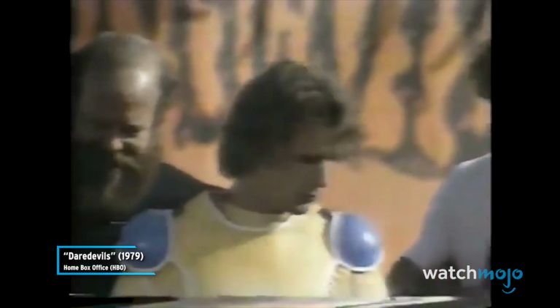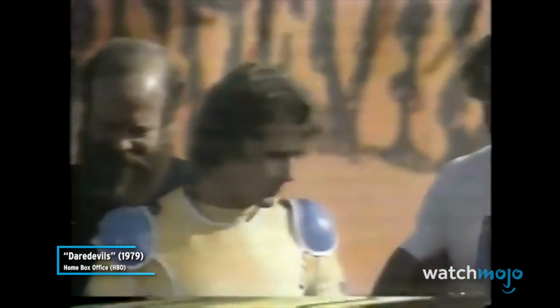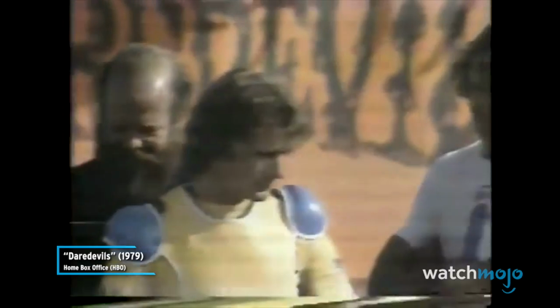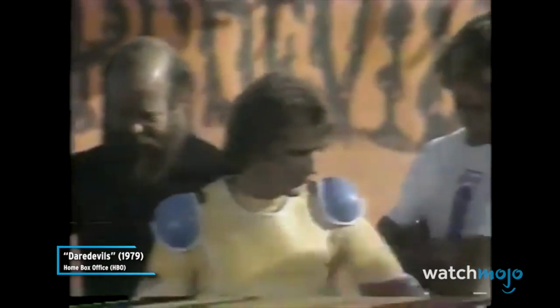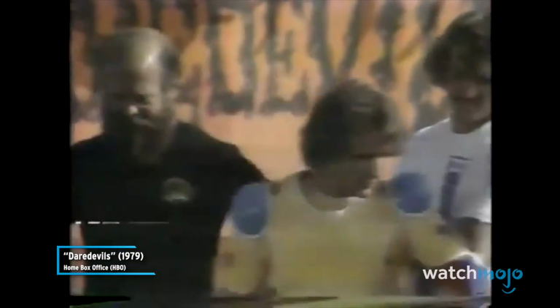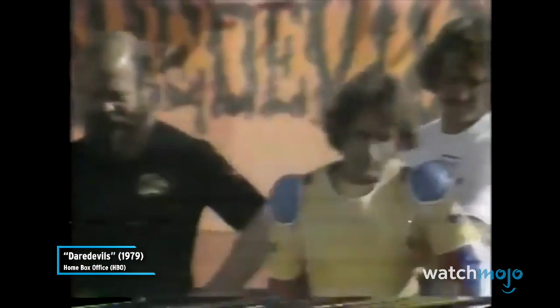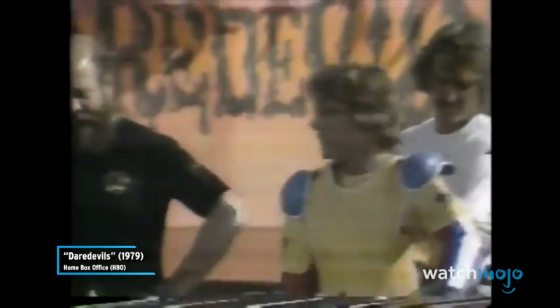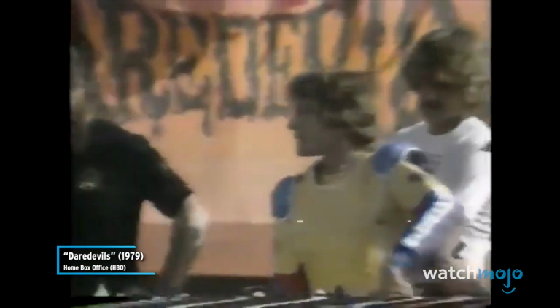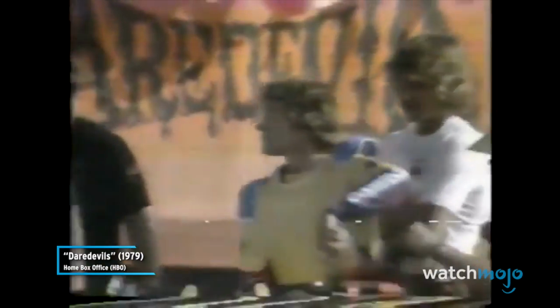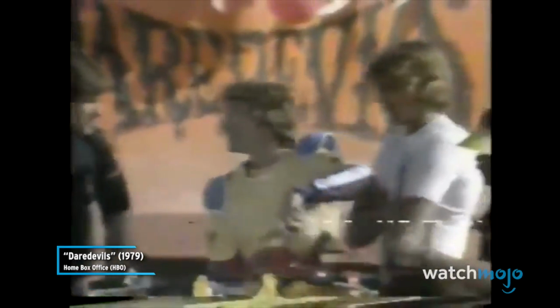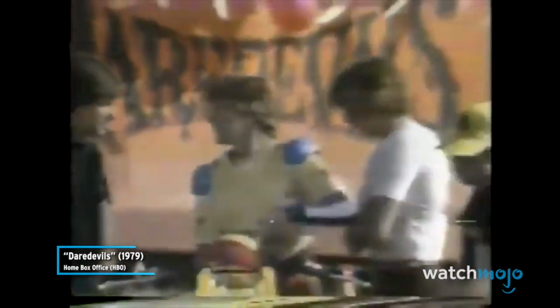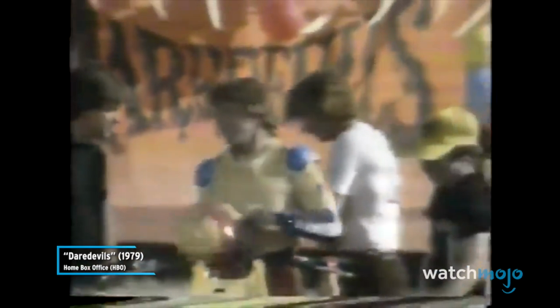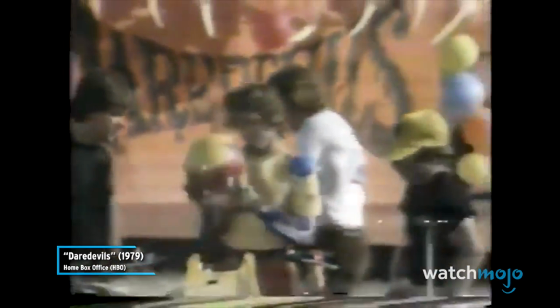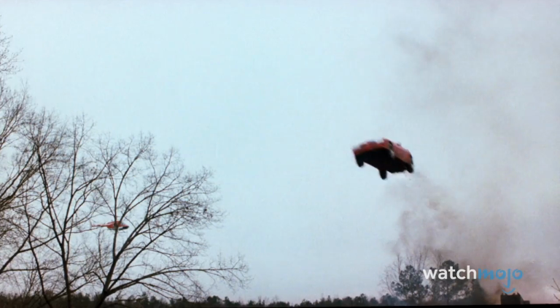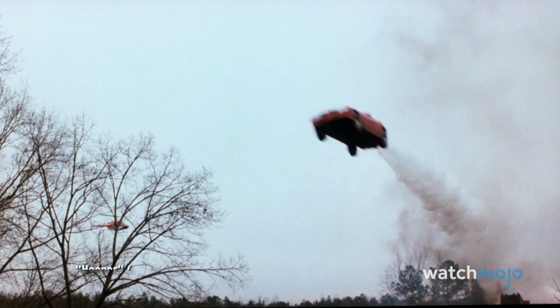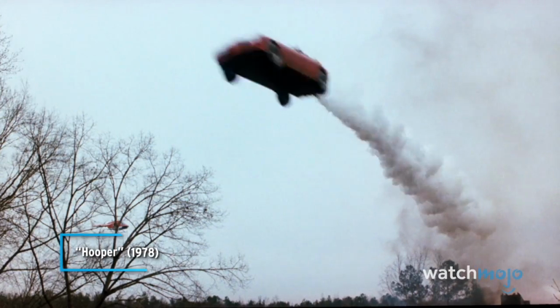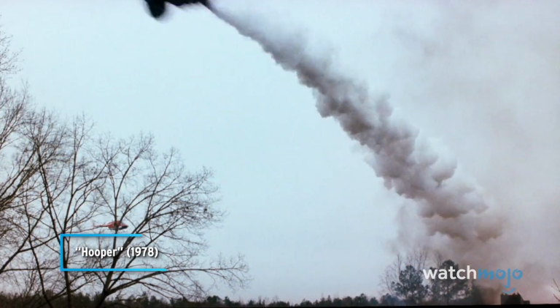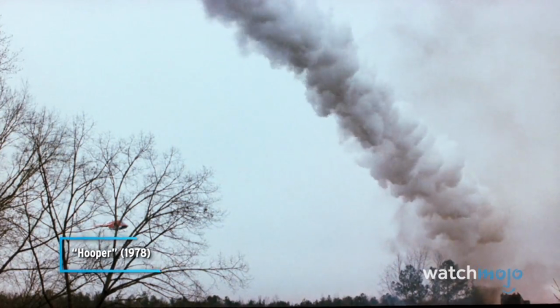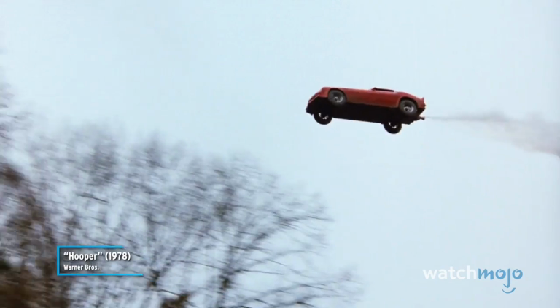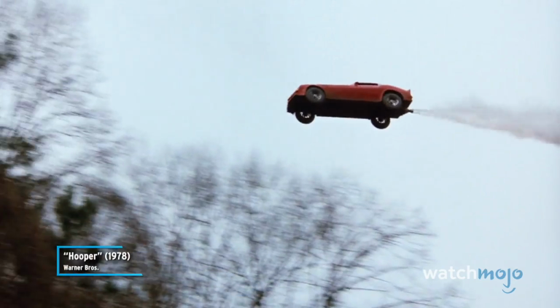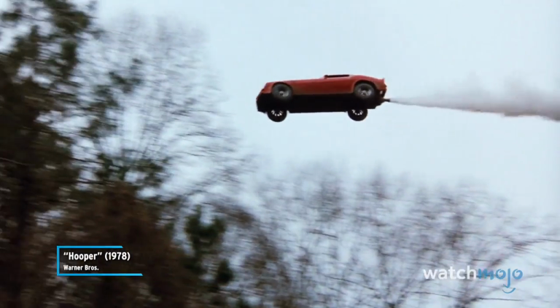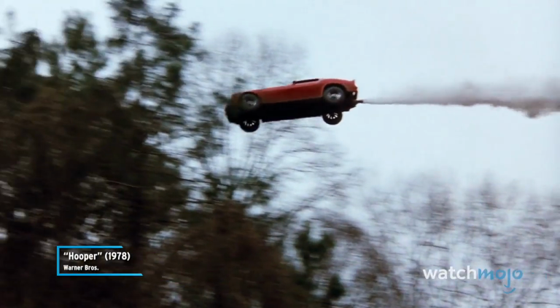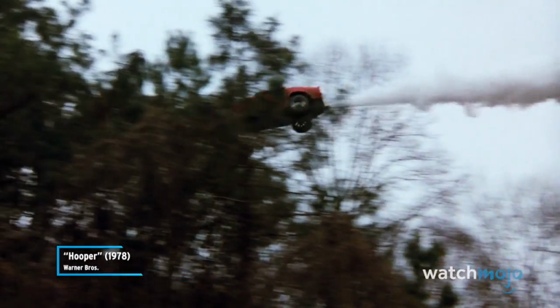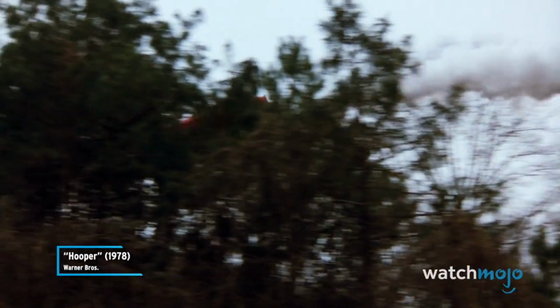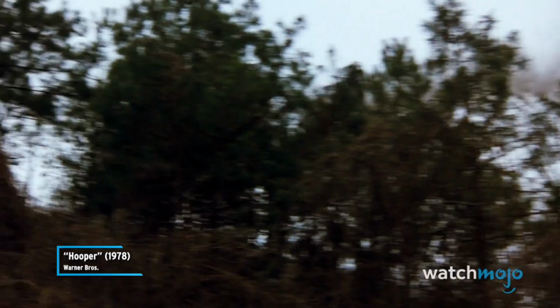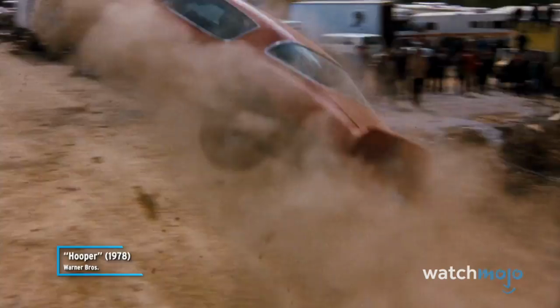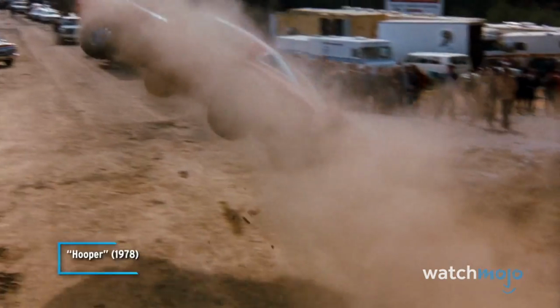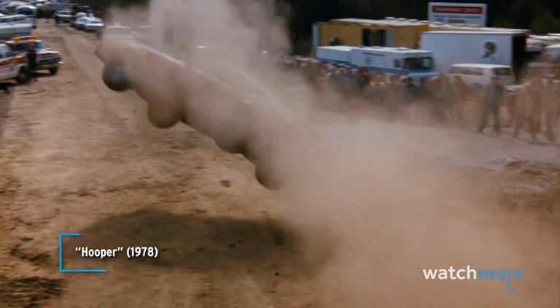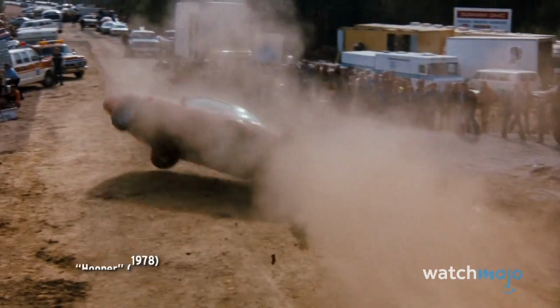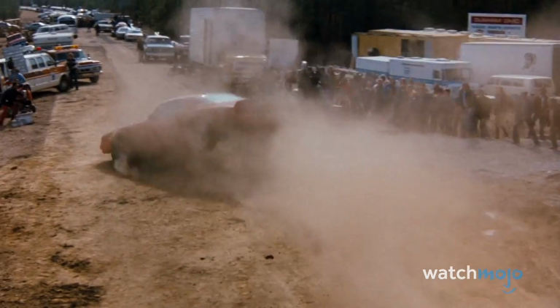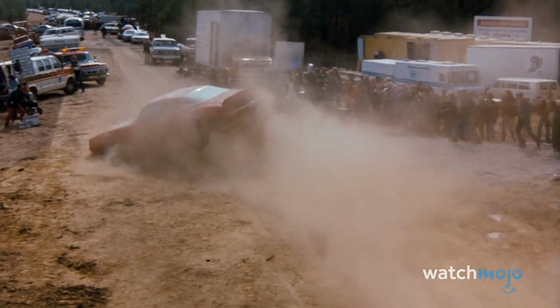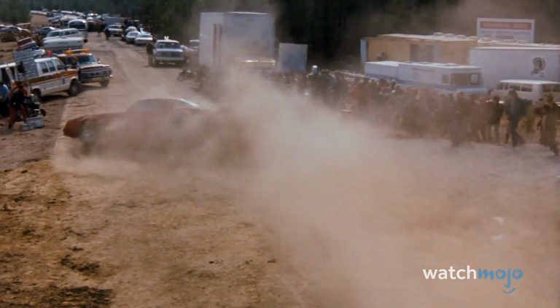Famed stunt coordinator Buddy Joe Hooker was behind the wheel and thankfully nailed the landing. They certainly didn't teach us this in Driver's Ed.